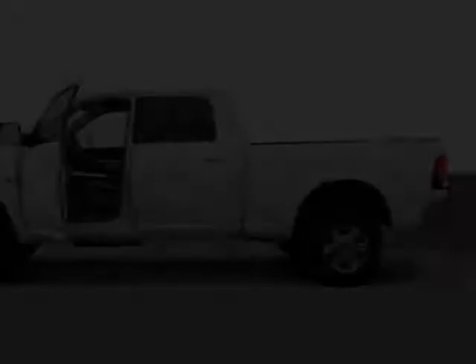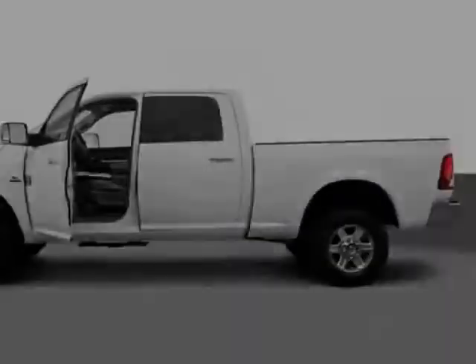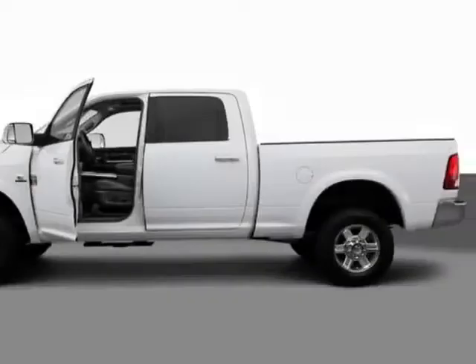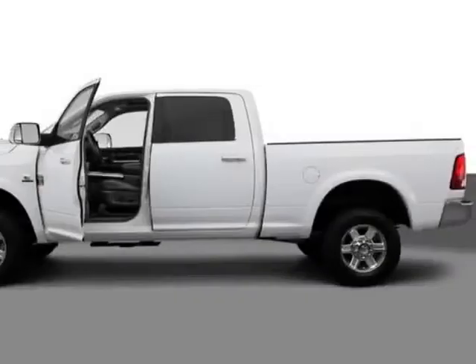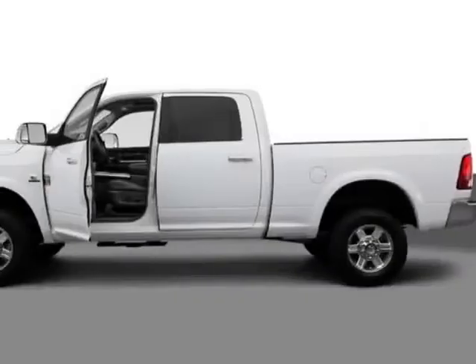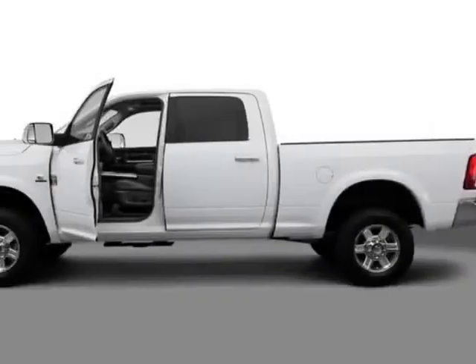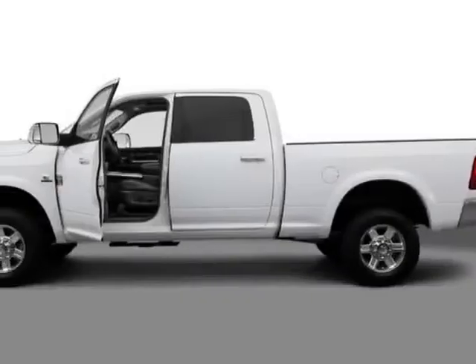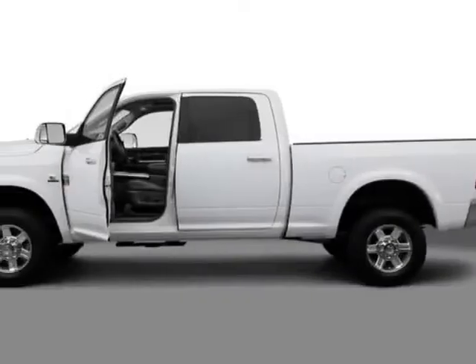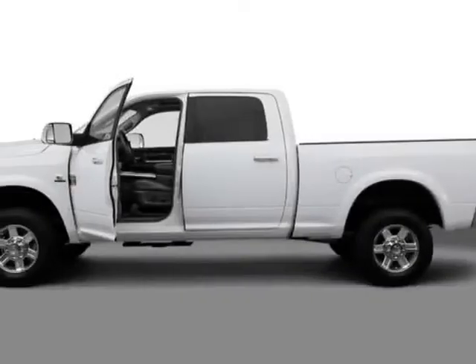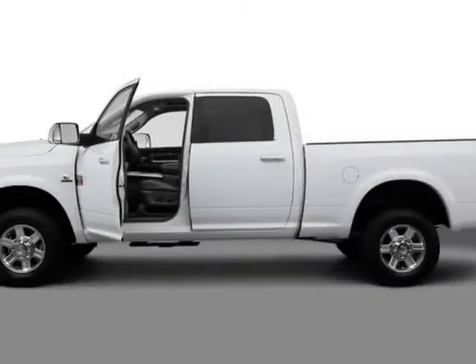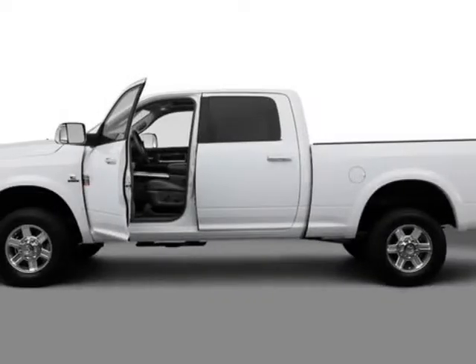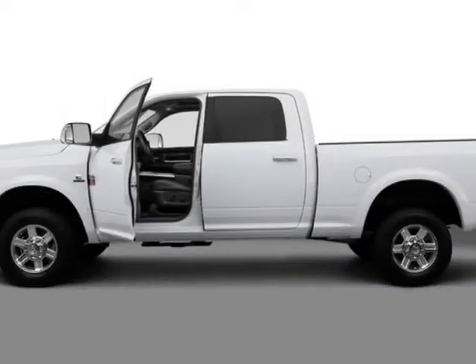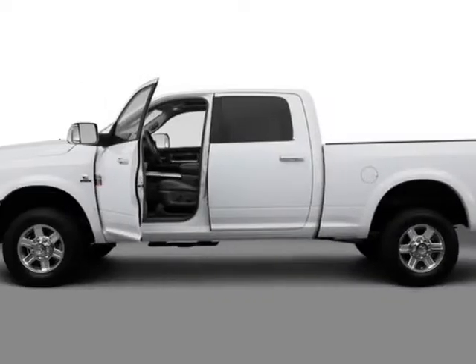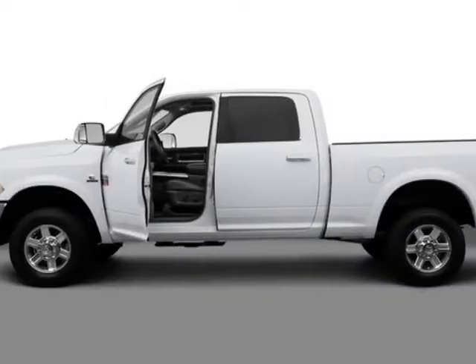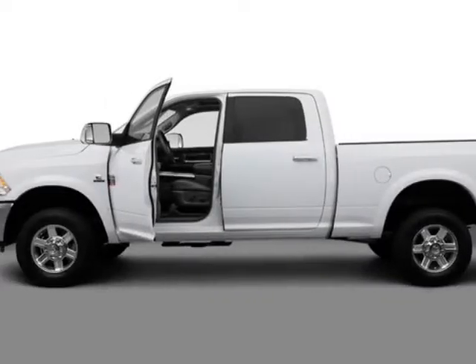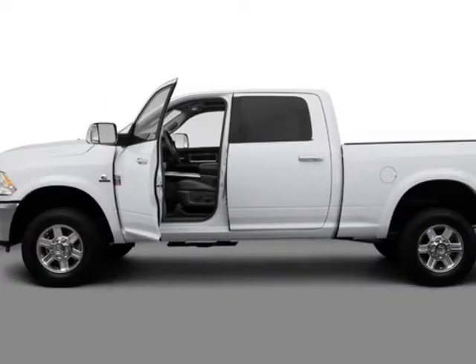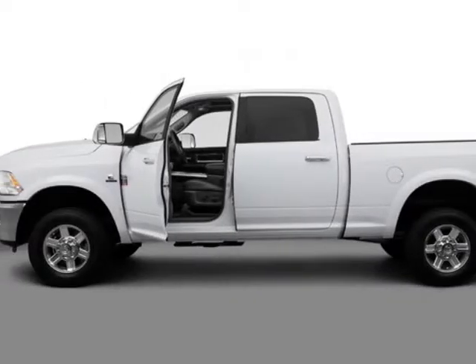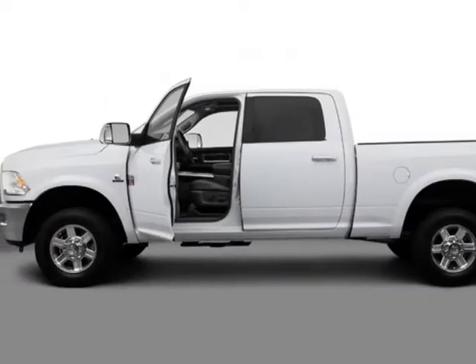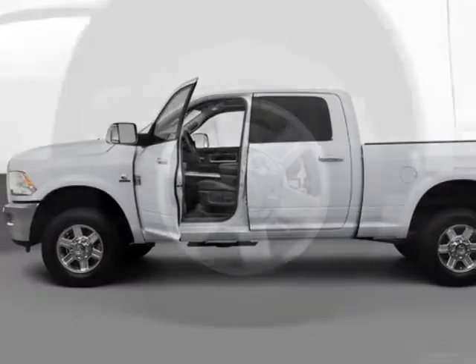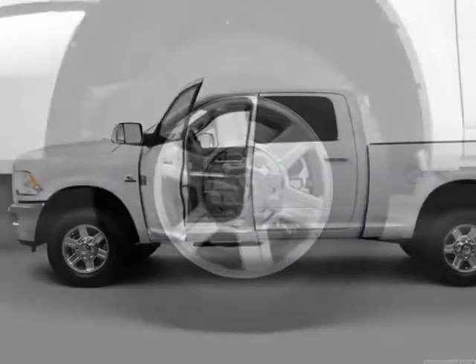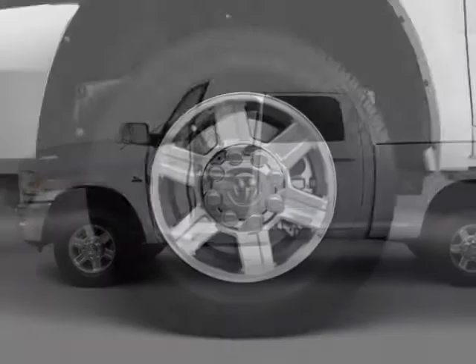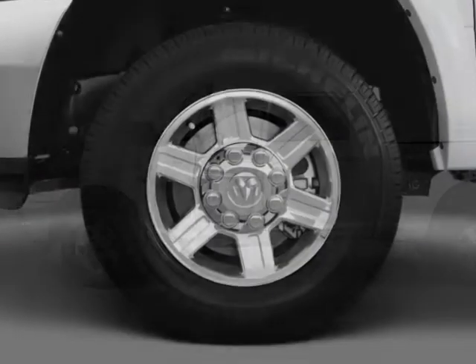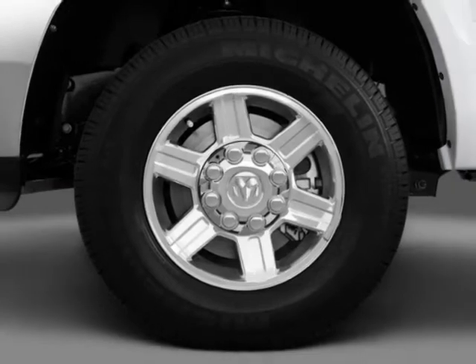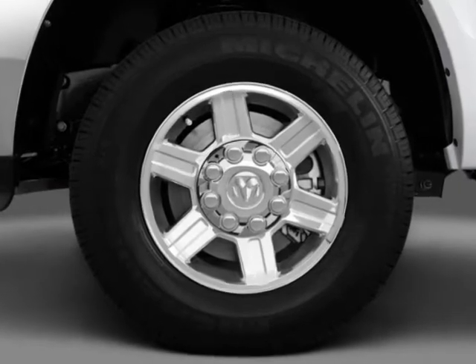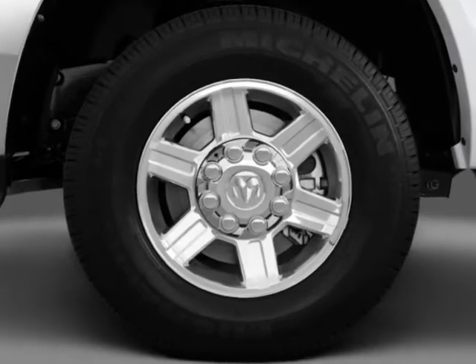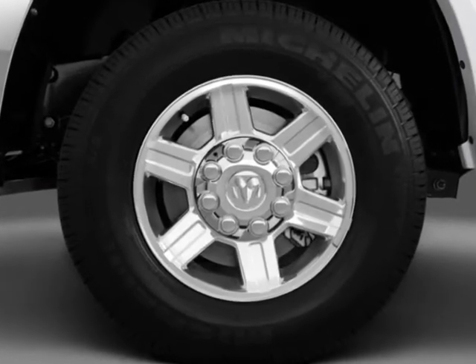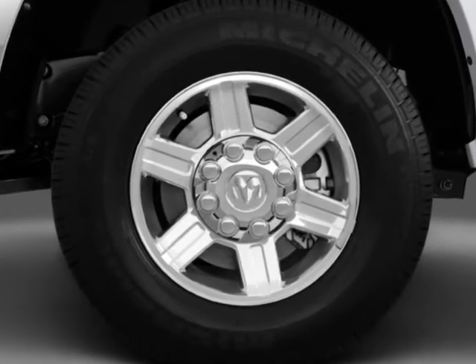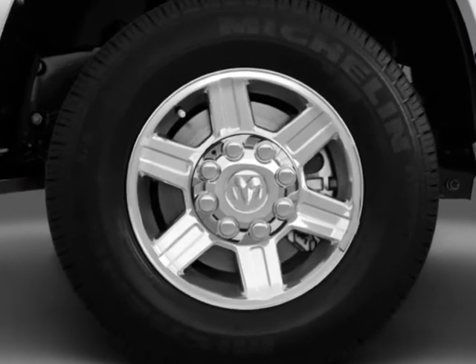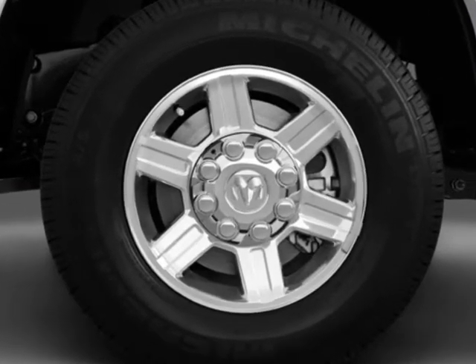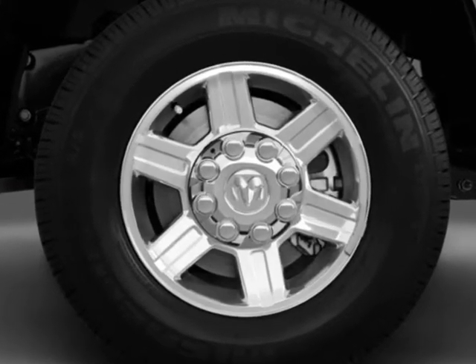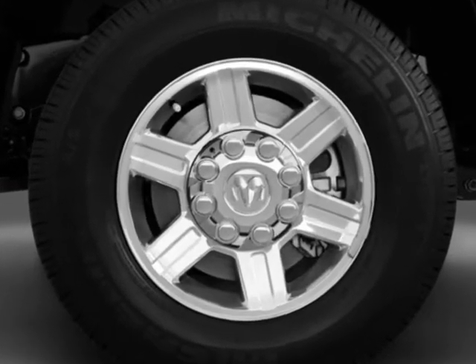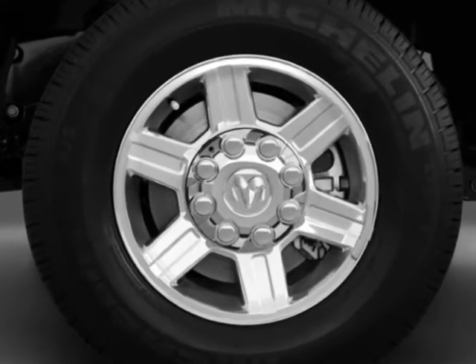Look at this new 2012 Ram 2500. For your protection, this vehicle has a full factory warranty.